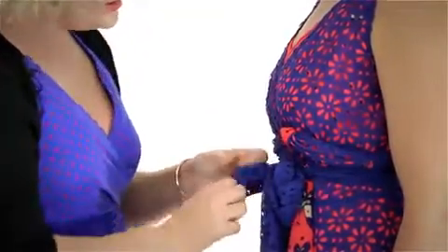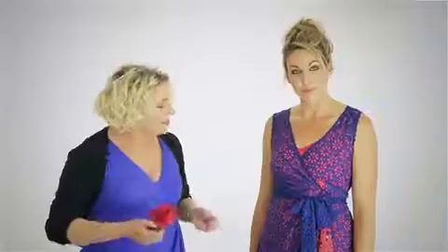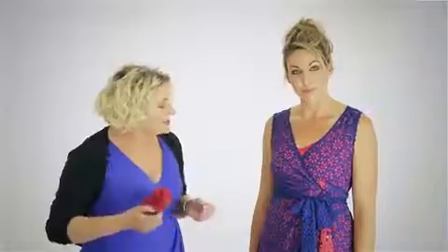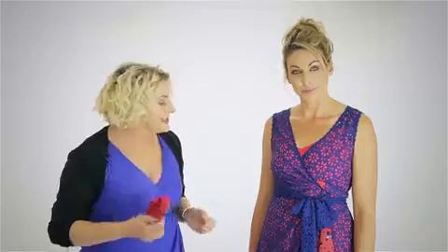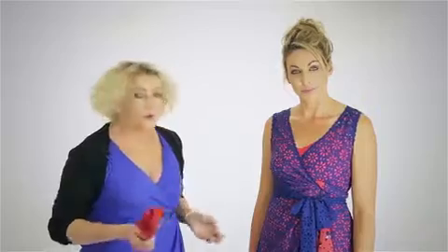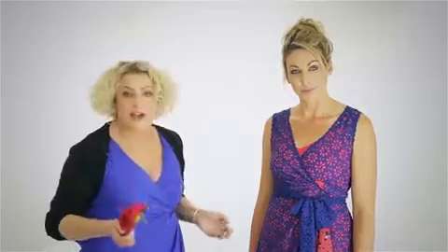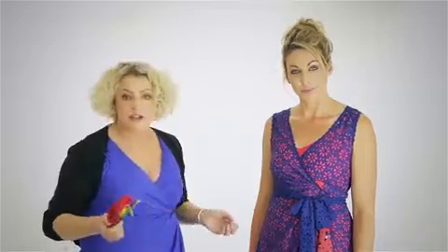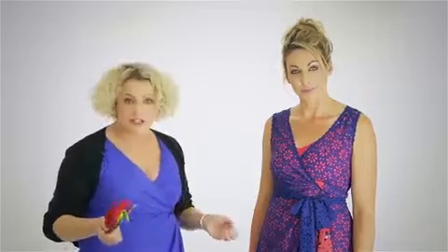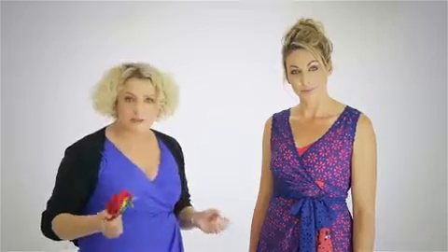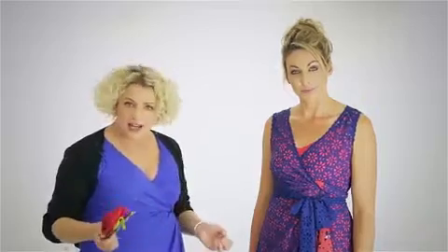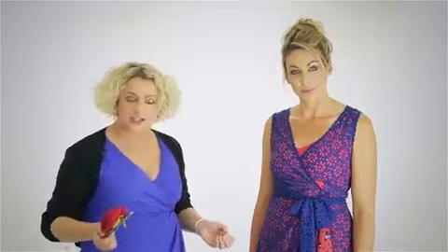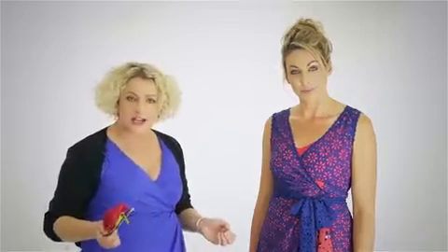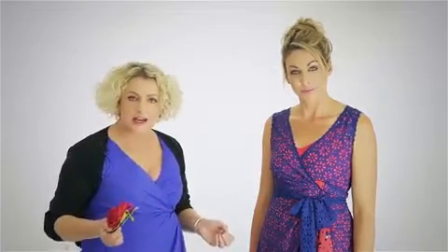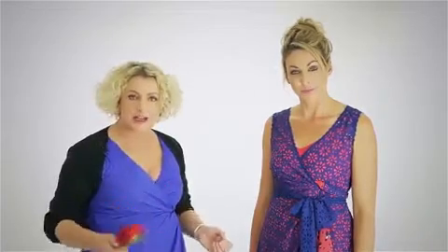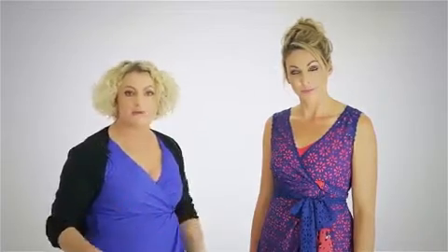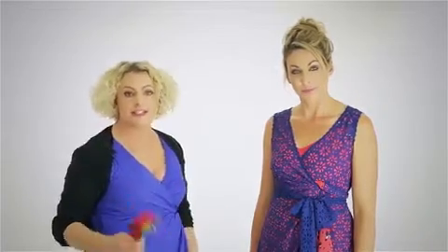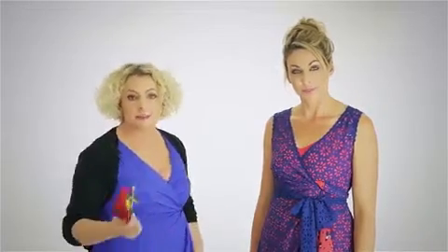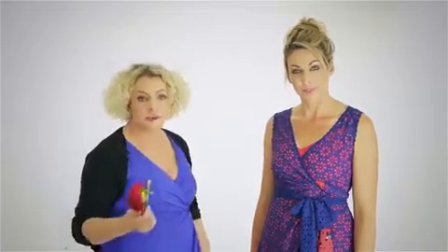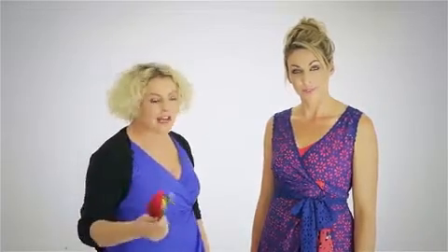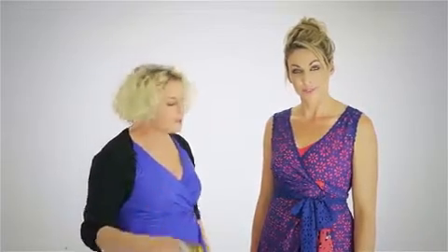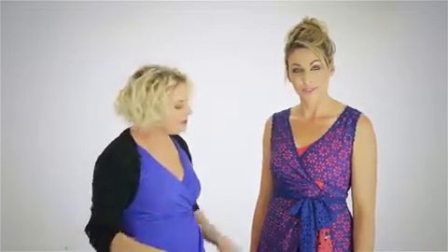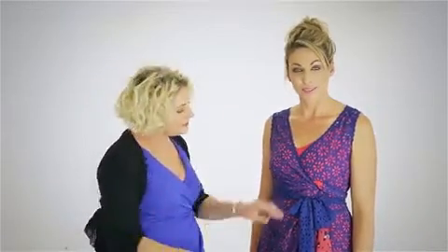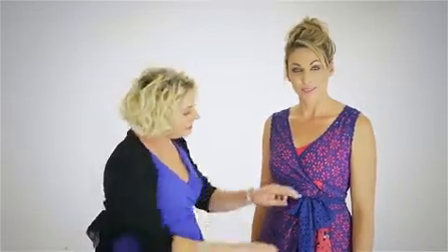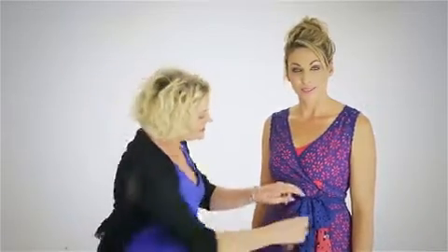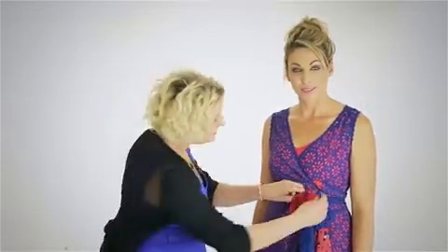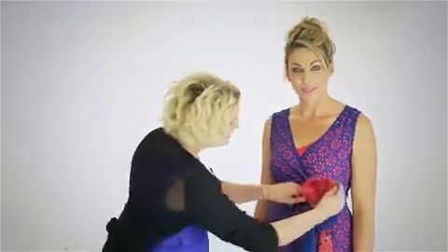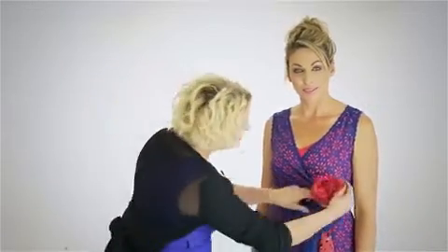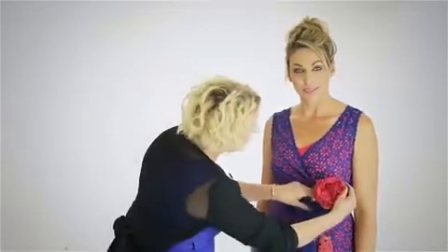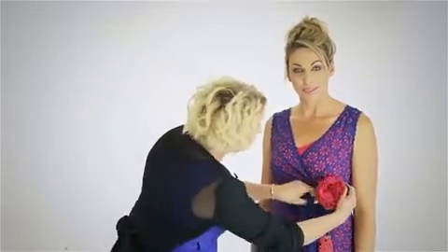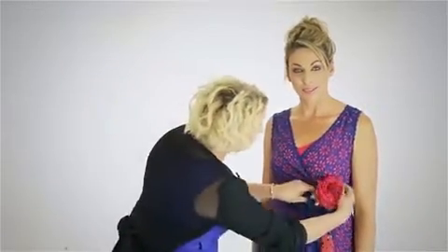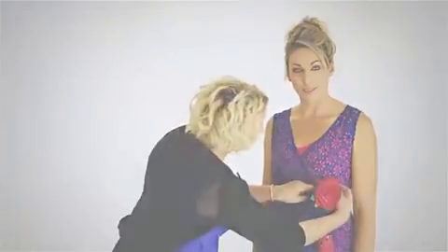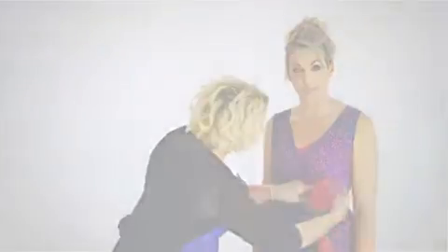What a simple way to dress the plunge neckline up — a simple flower placed right here.